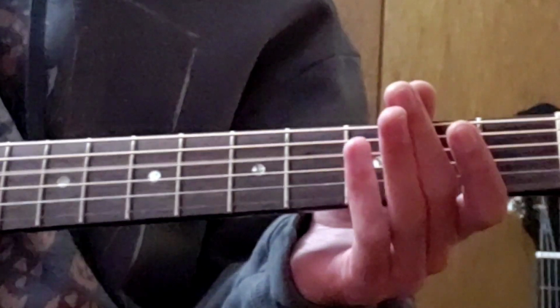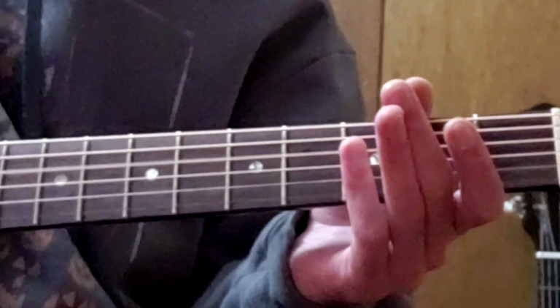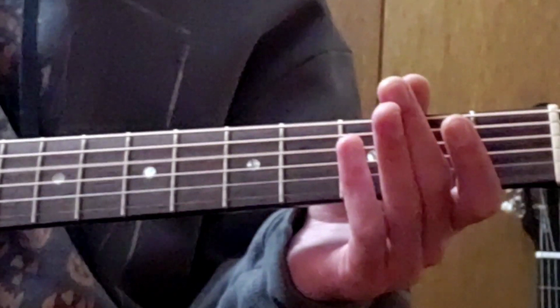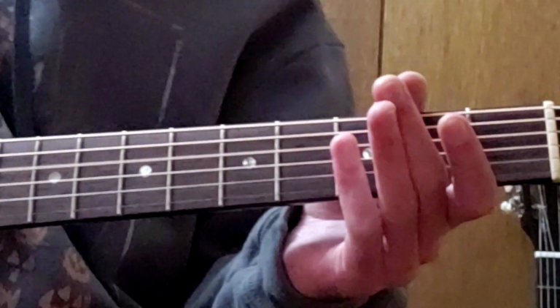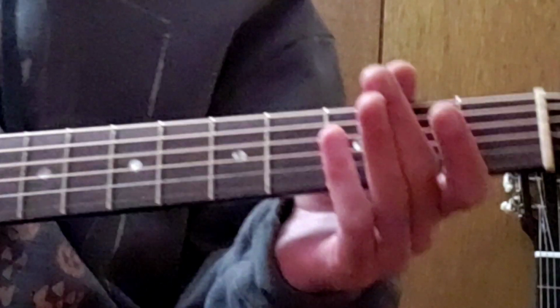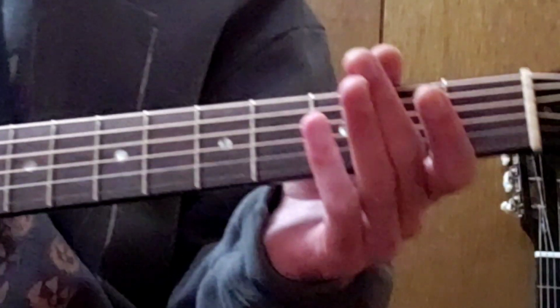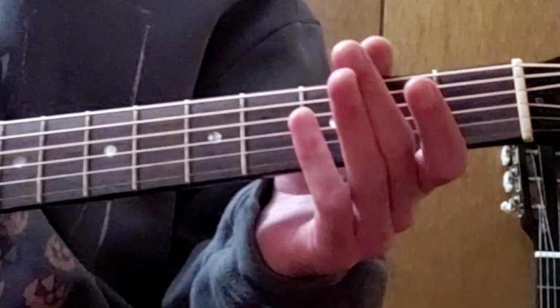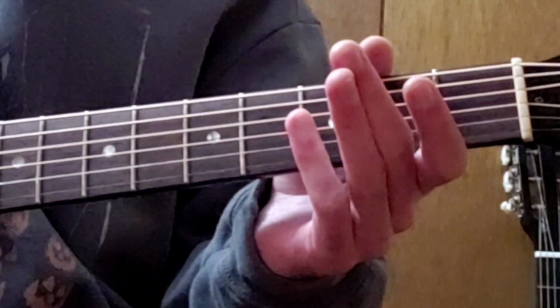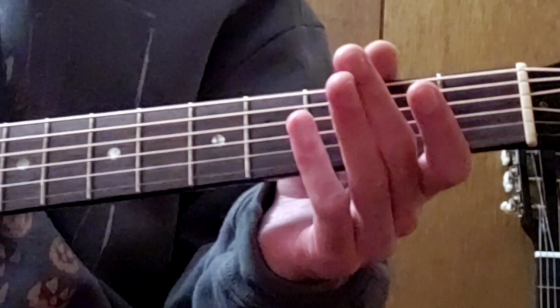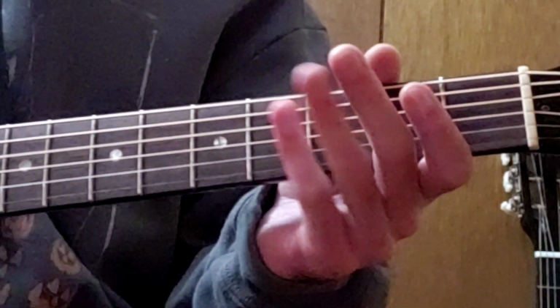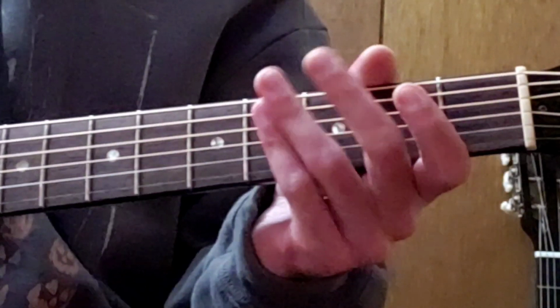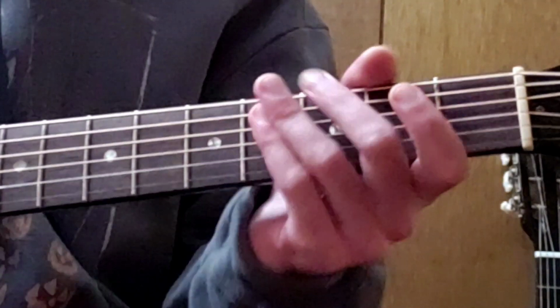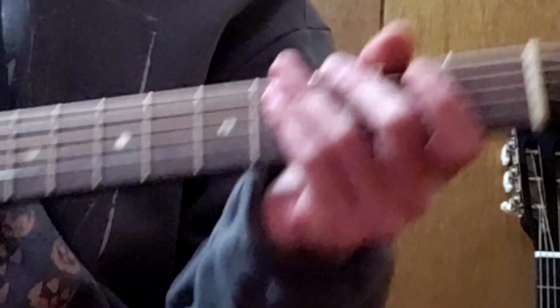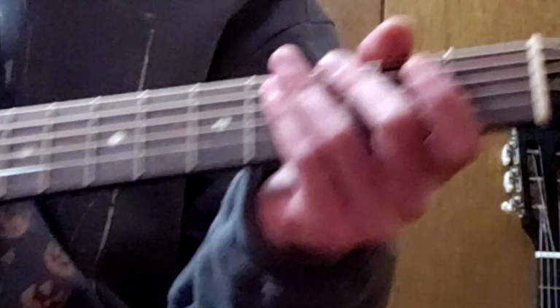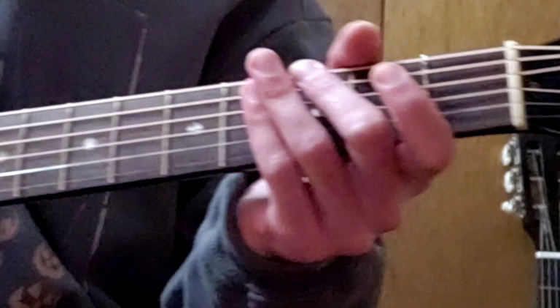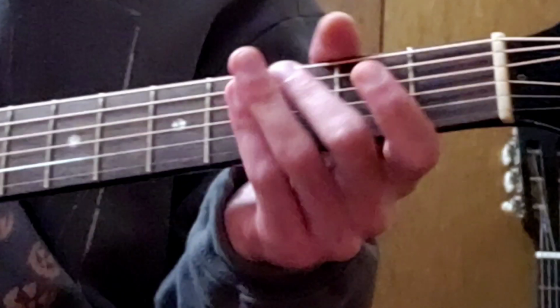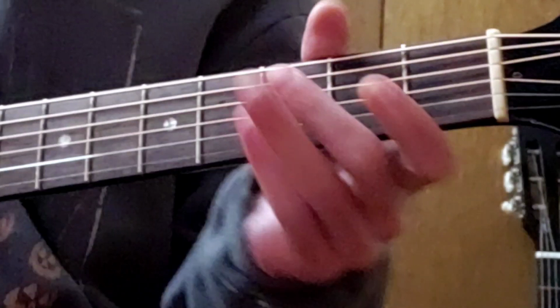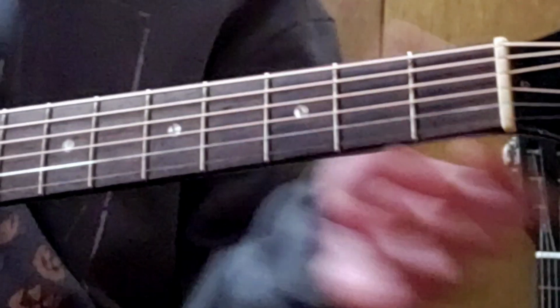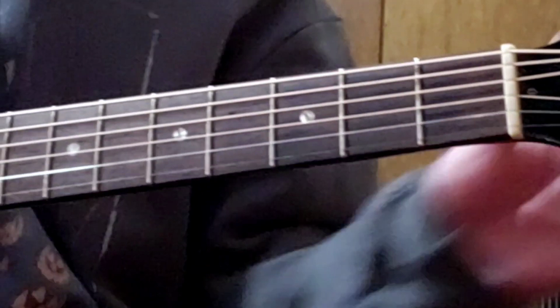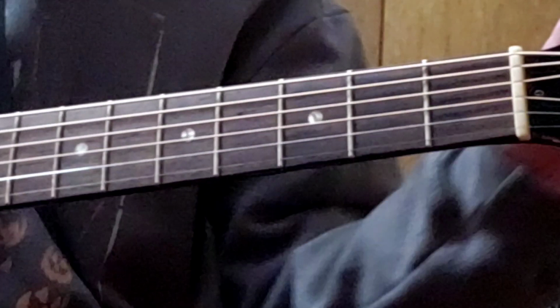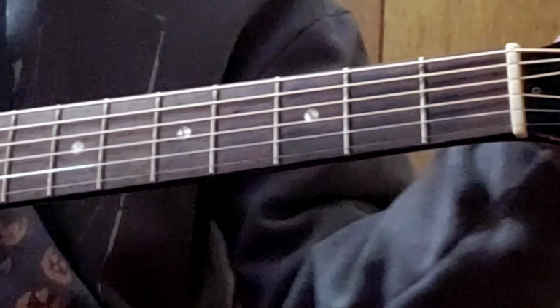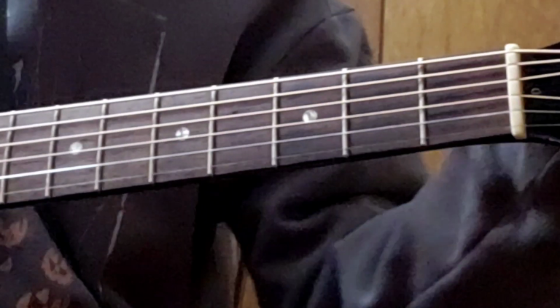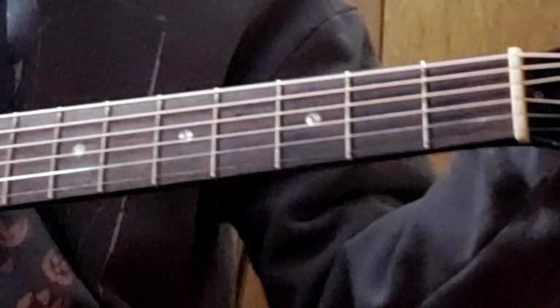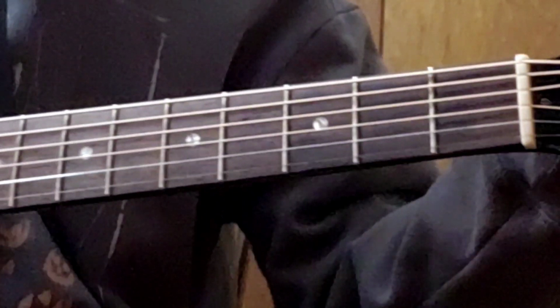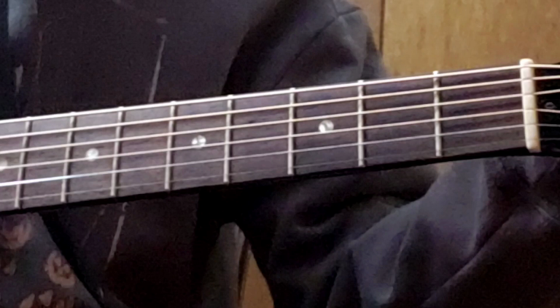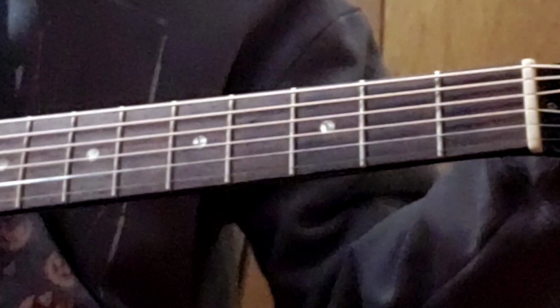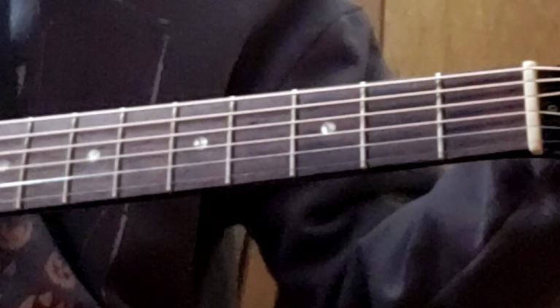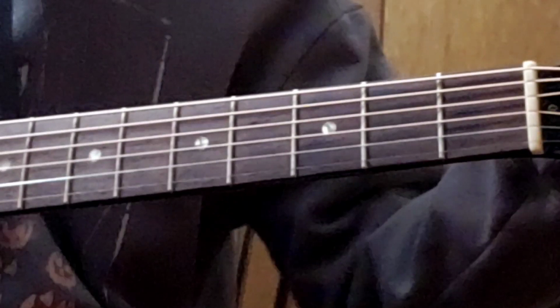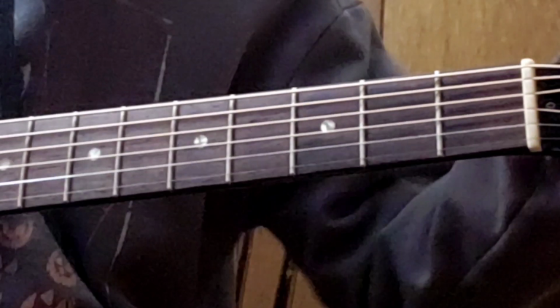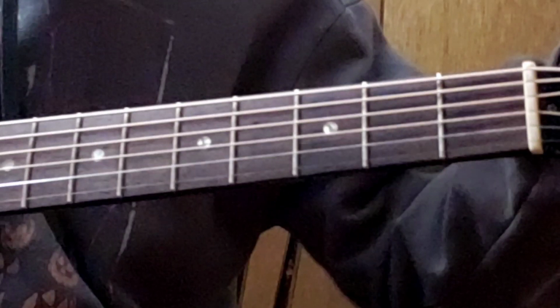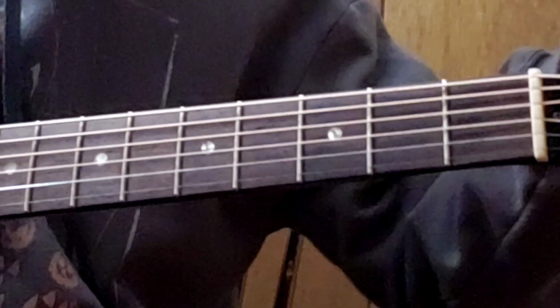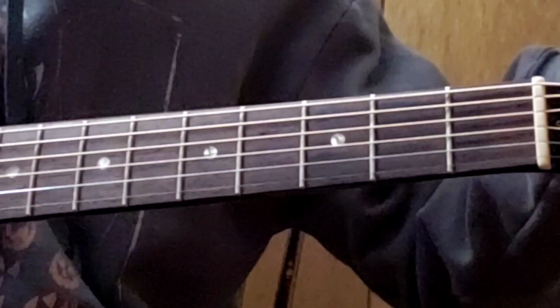The thing with drop D is we're tuning down — technically by two frets.